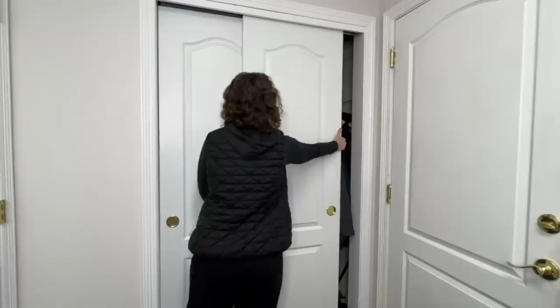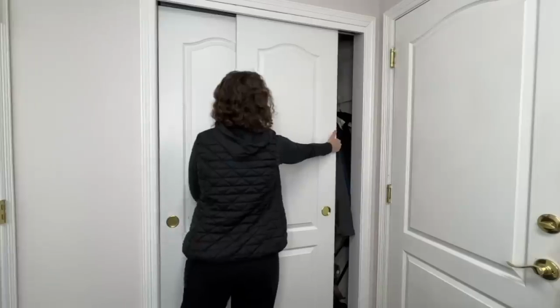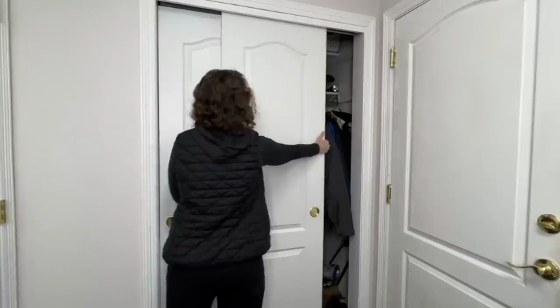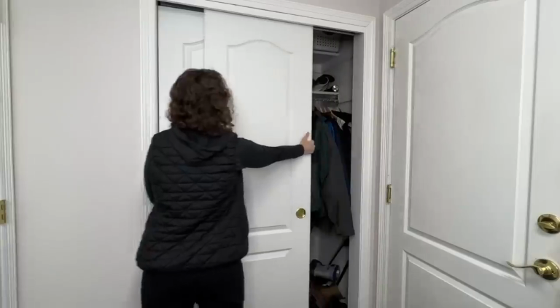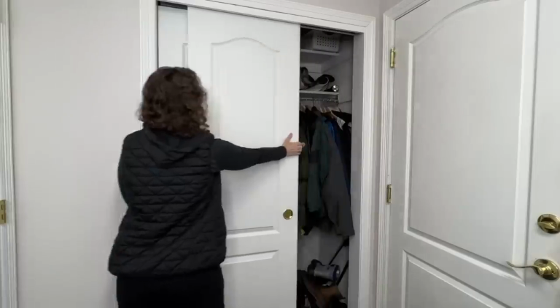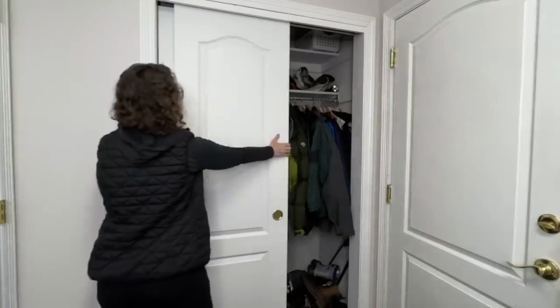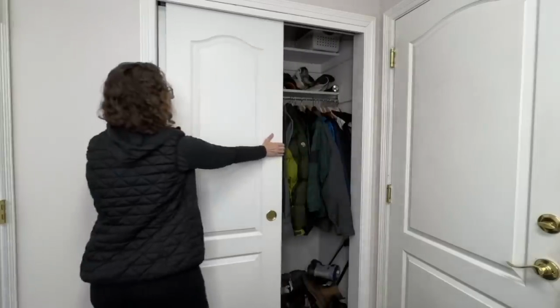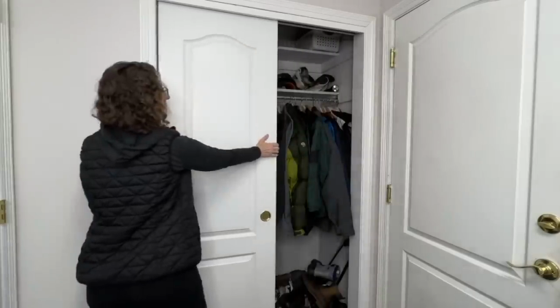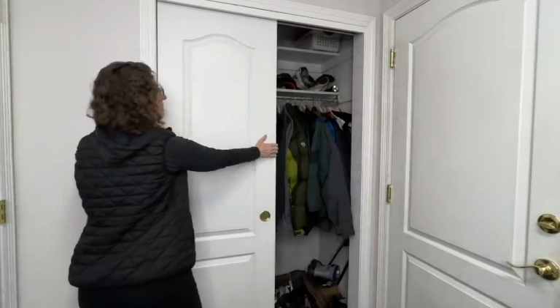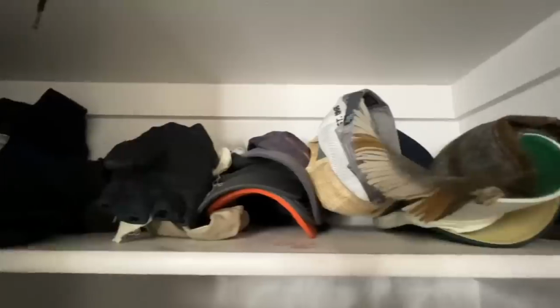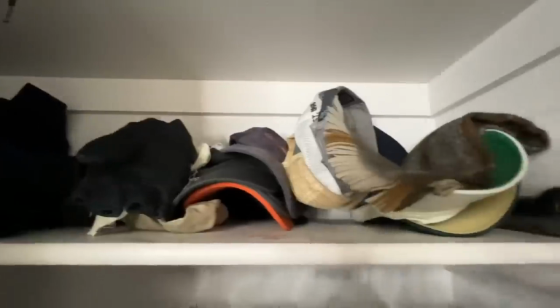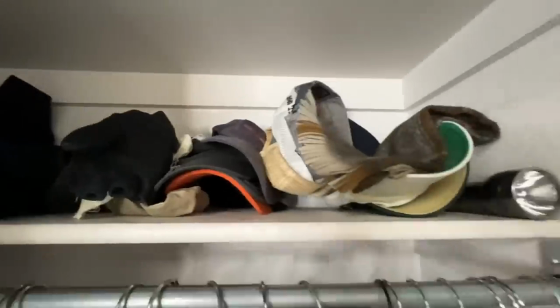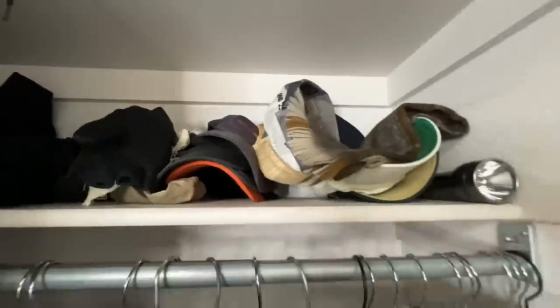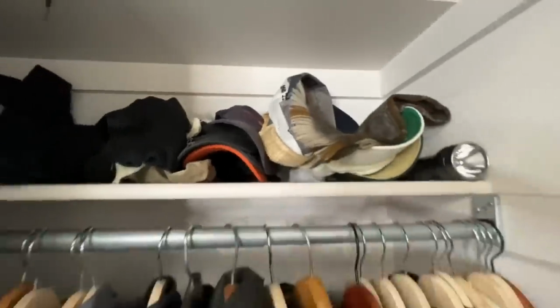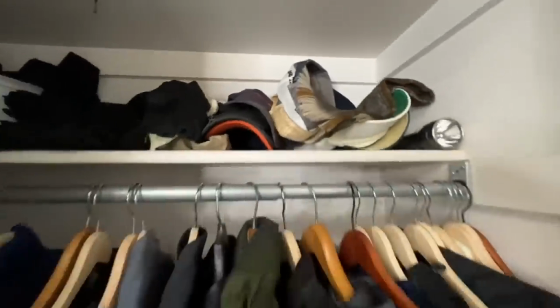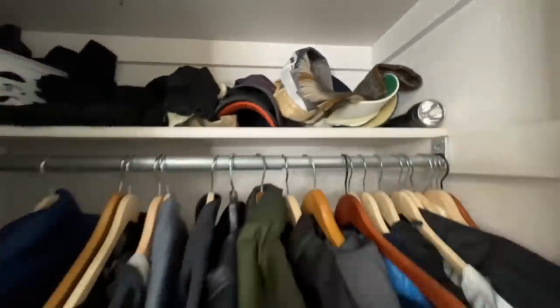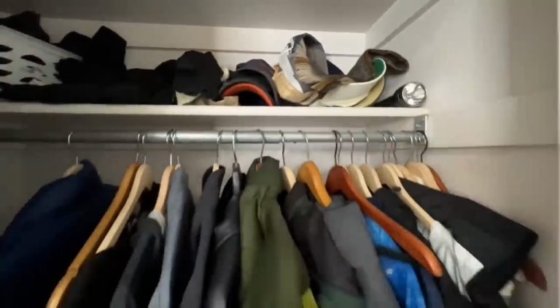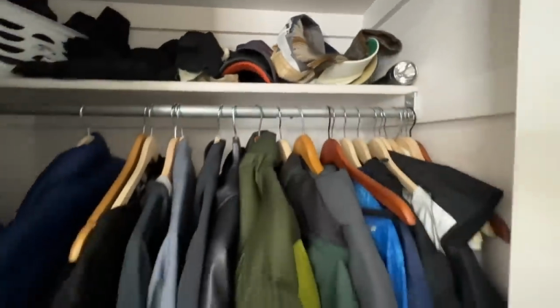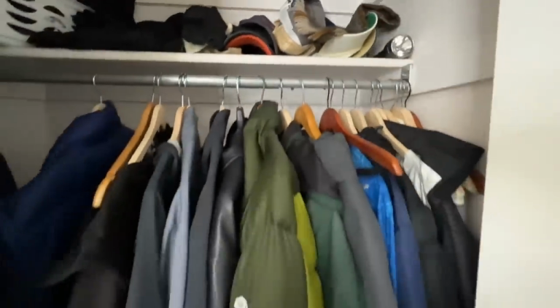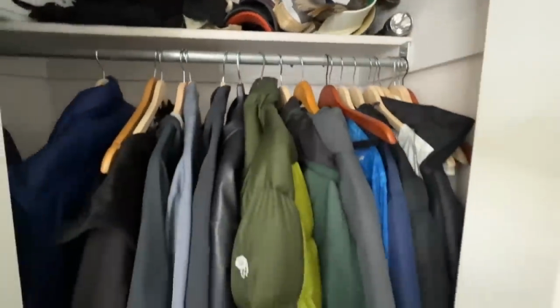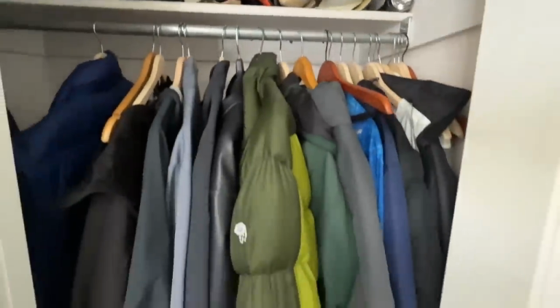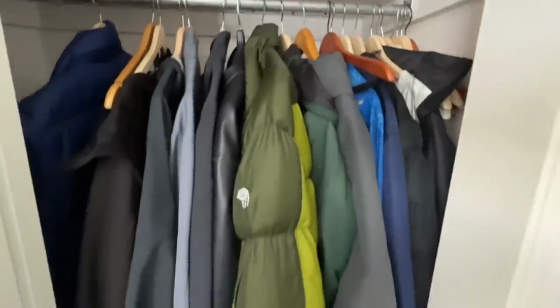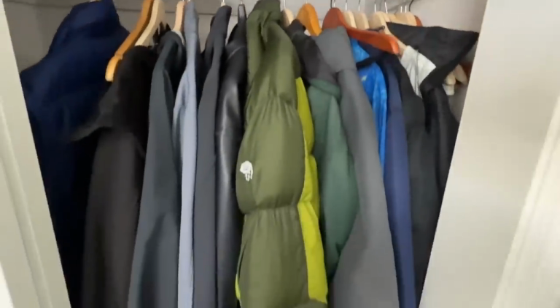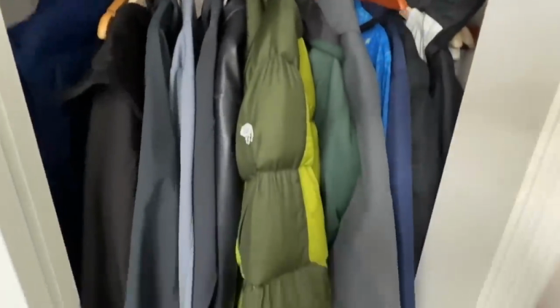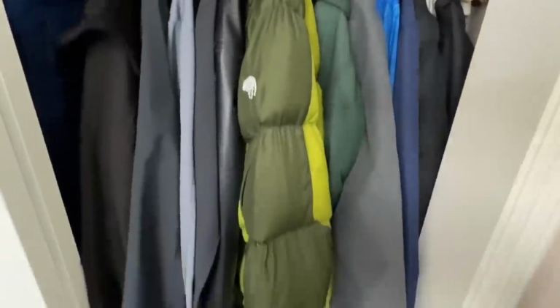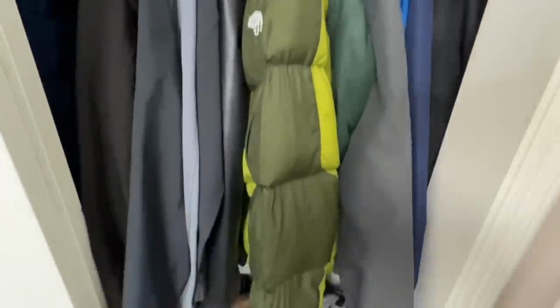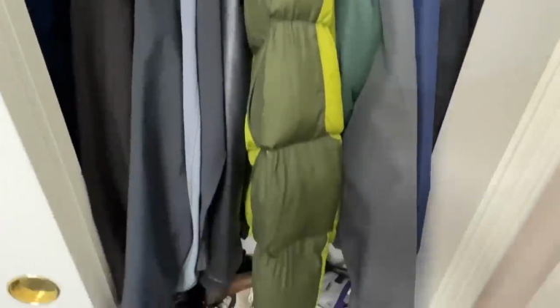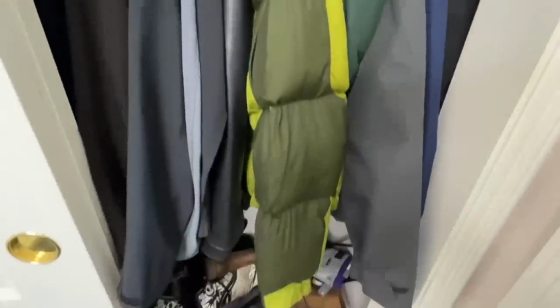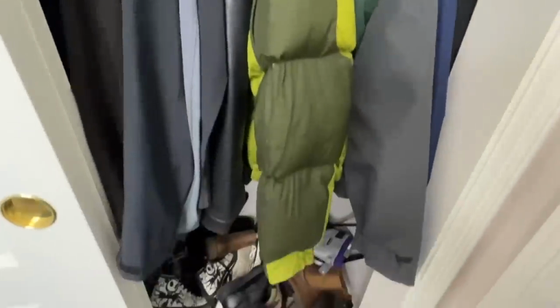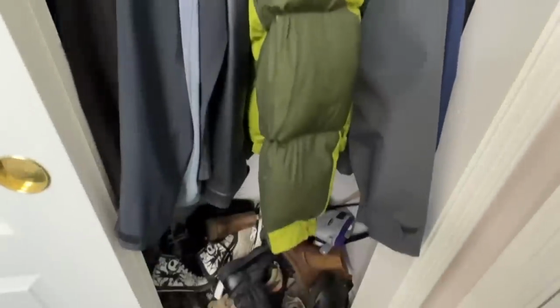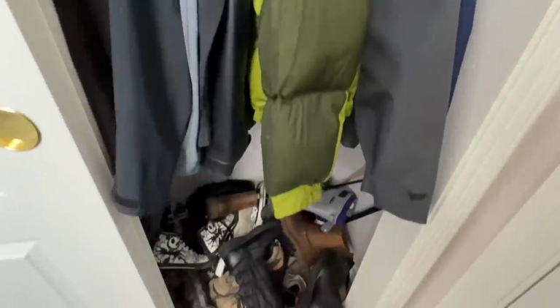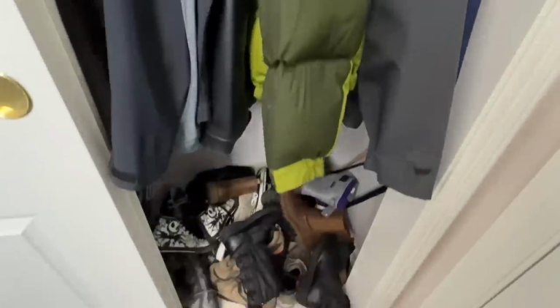Is your closet a hot mess? Maybe a little disorganized and cluttered? Well, today we're going to go over some tips, tricks, and hacks.